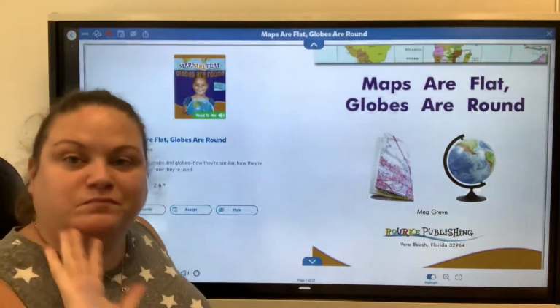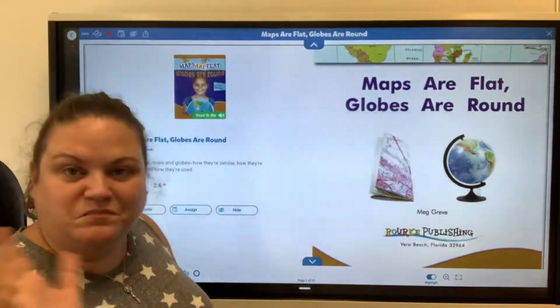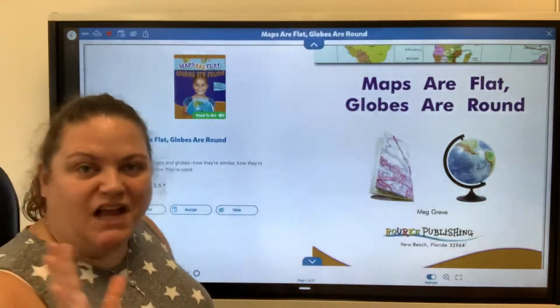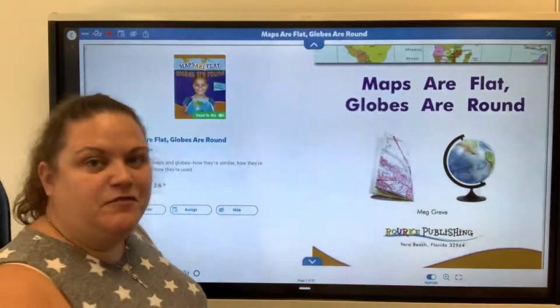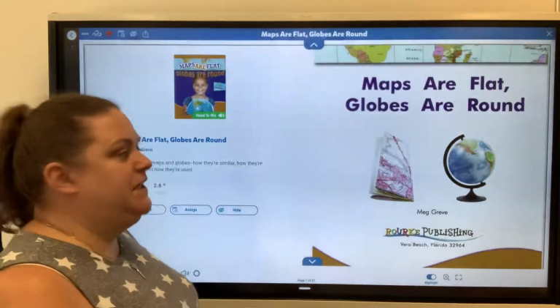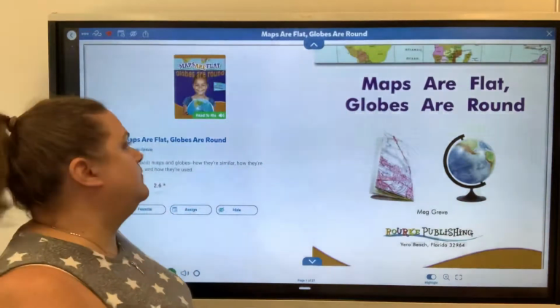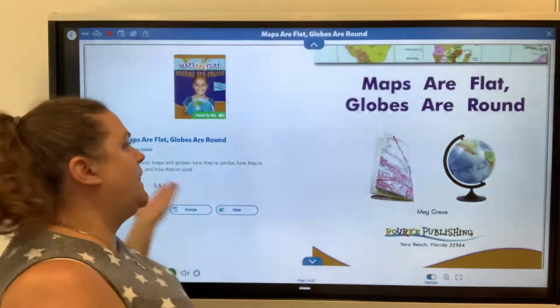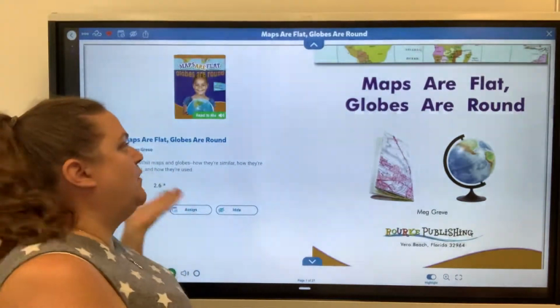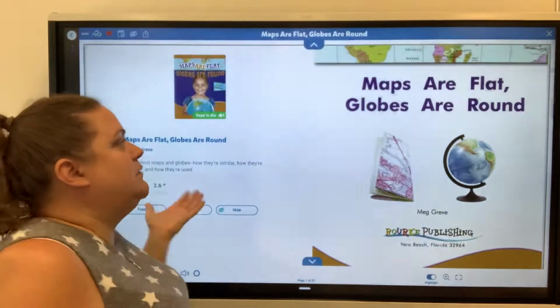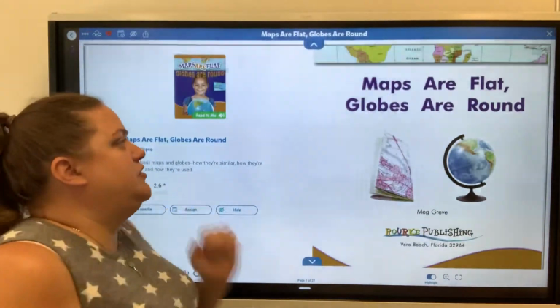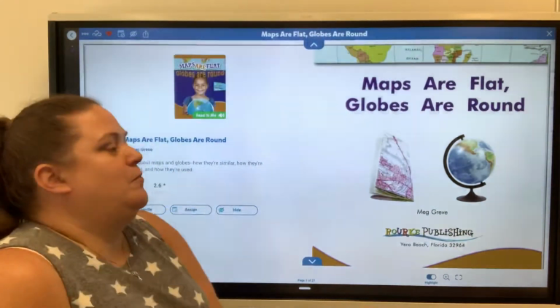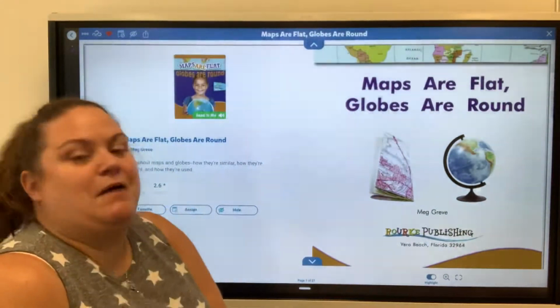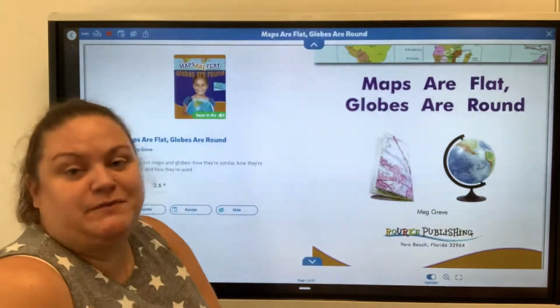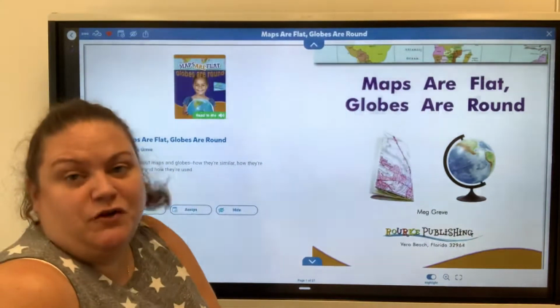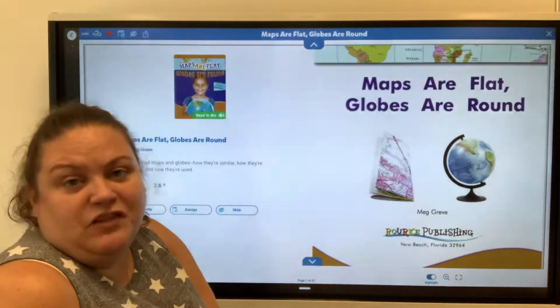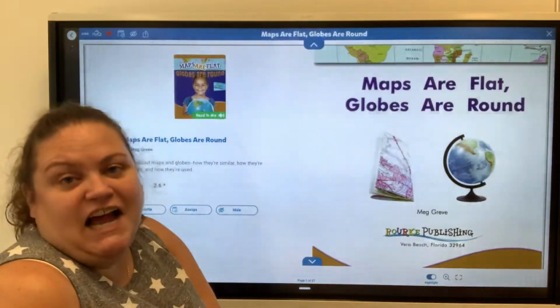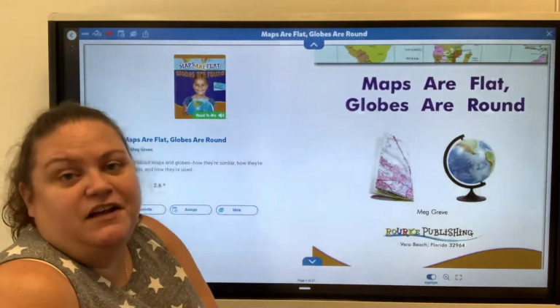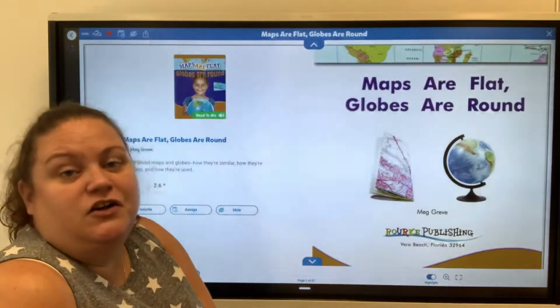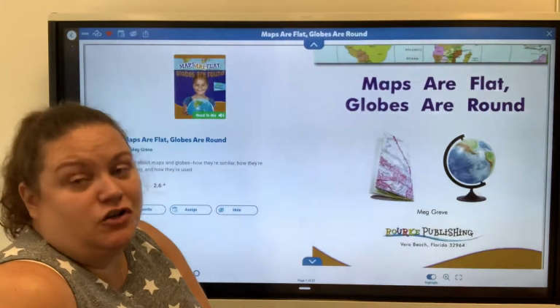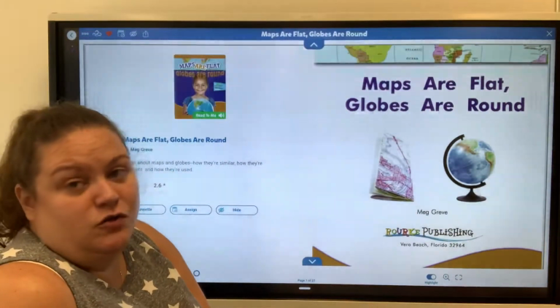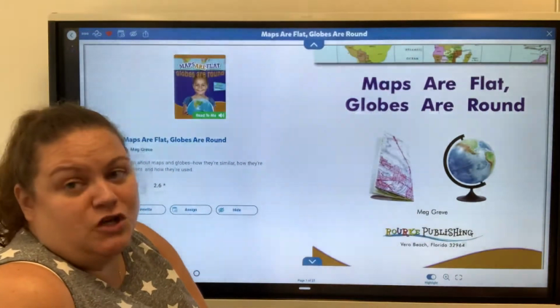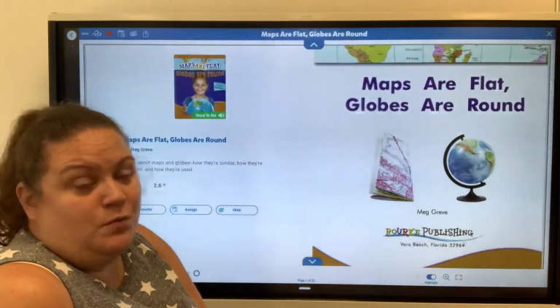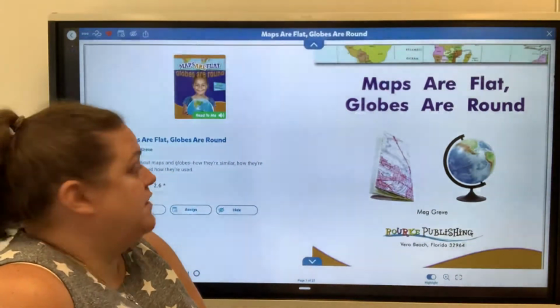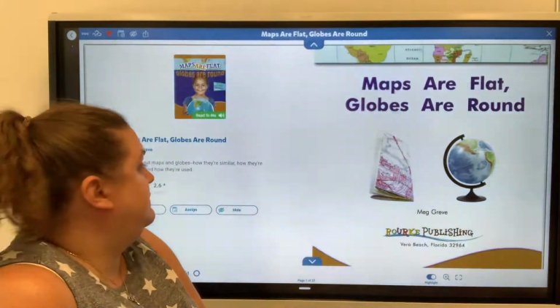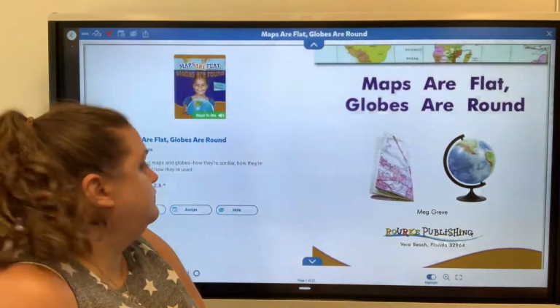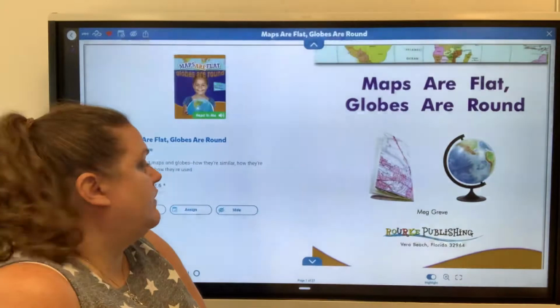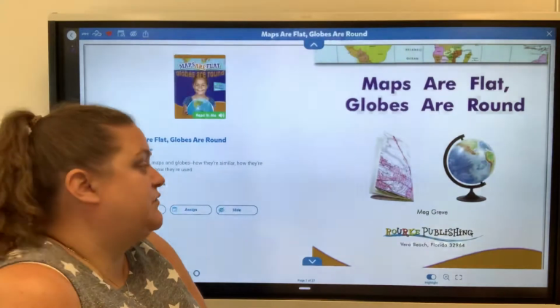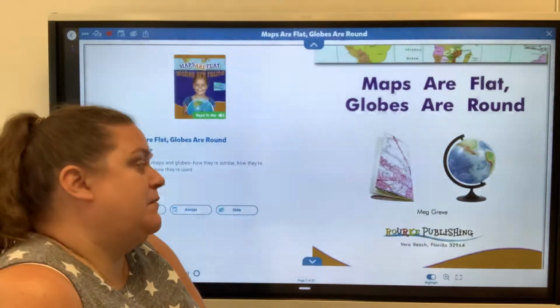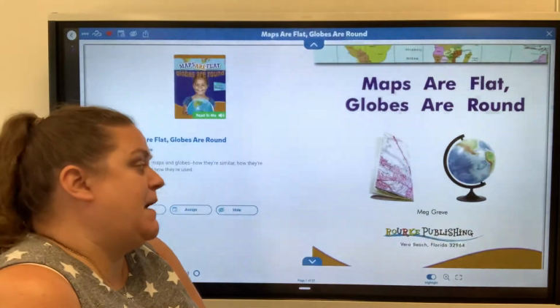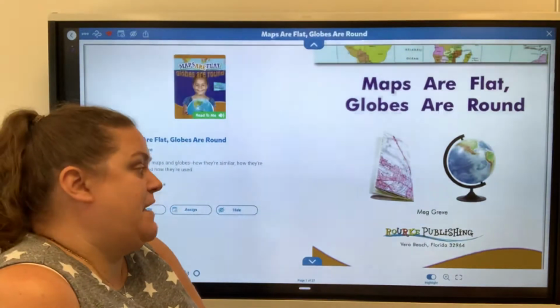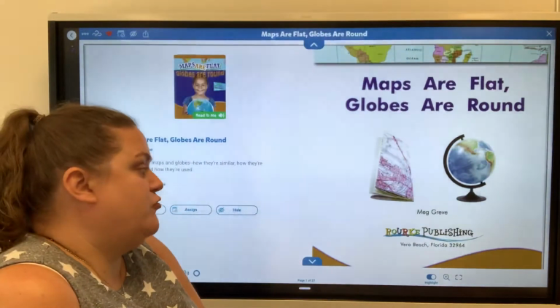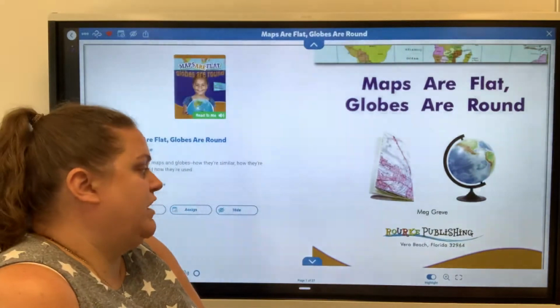Hi everybody and welcome to 'Maps Are Flat, Globes Are Round.' It's written by Meg Grieve.